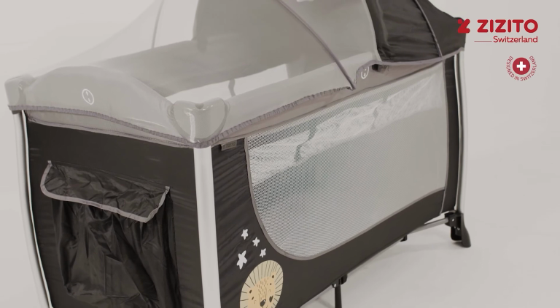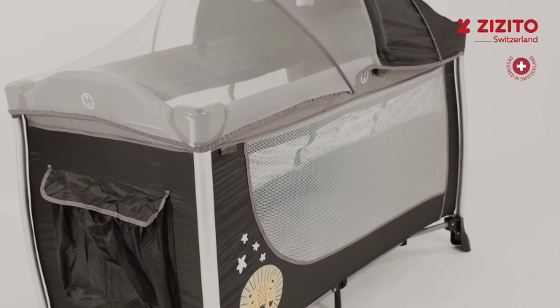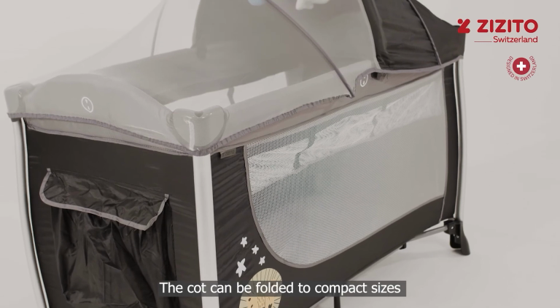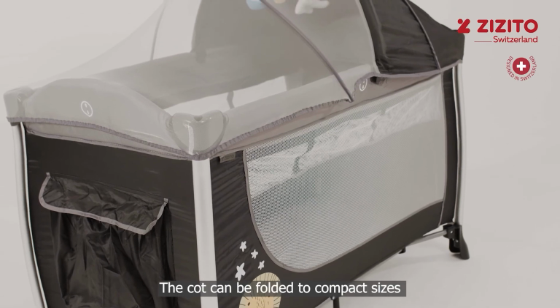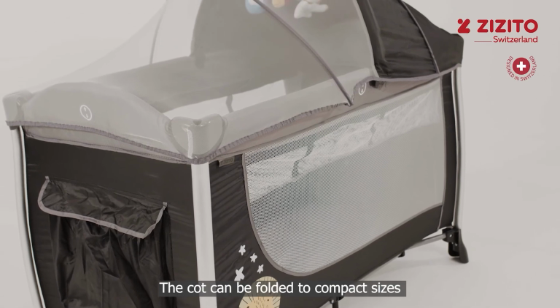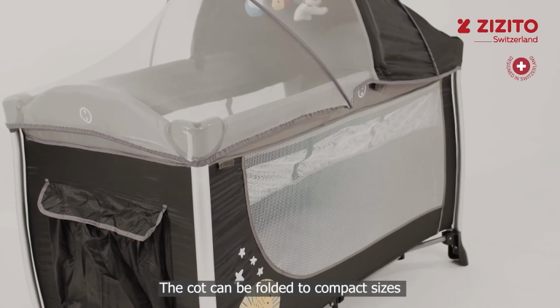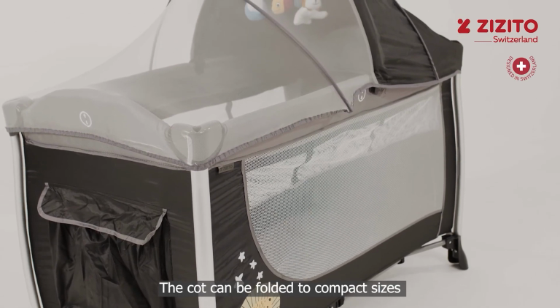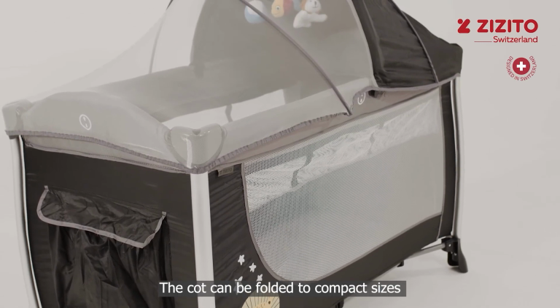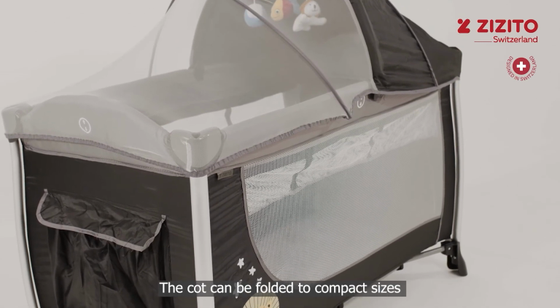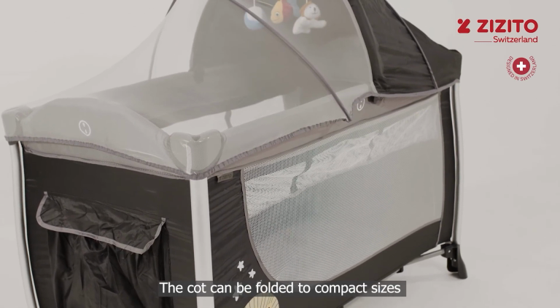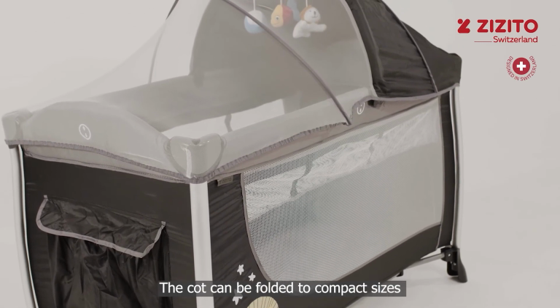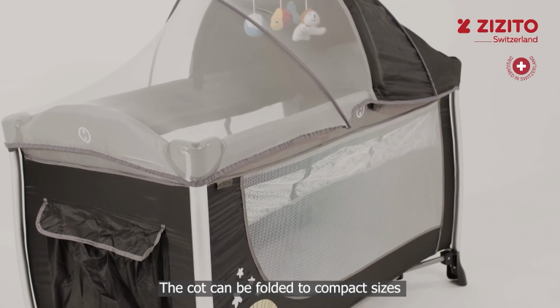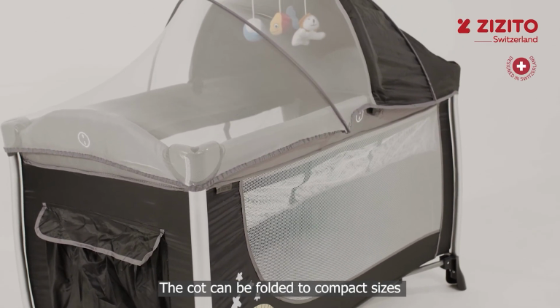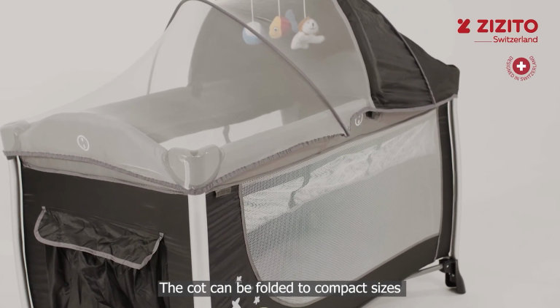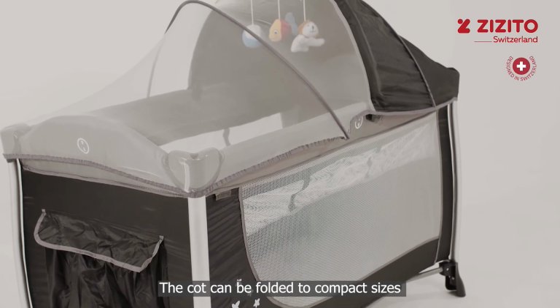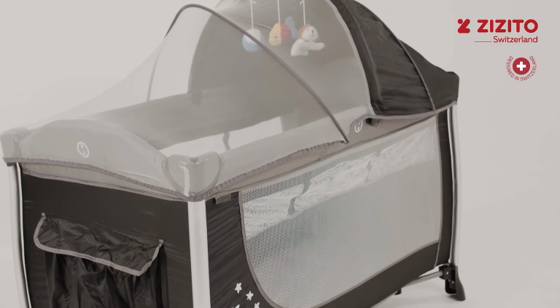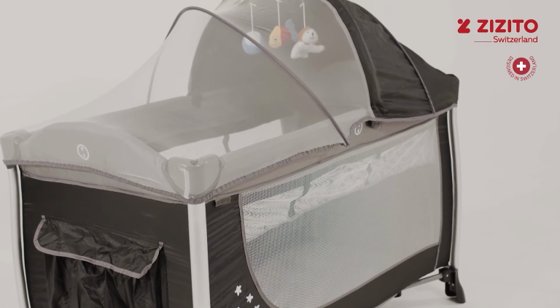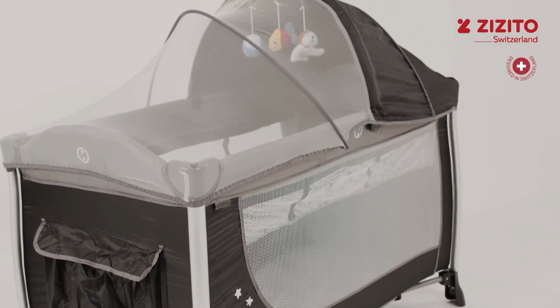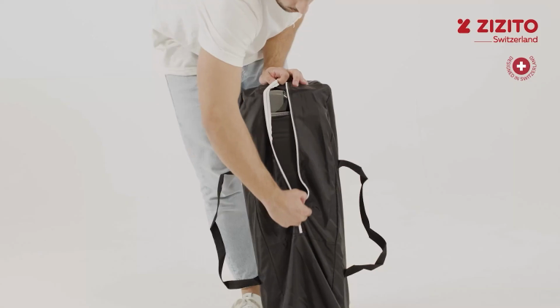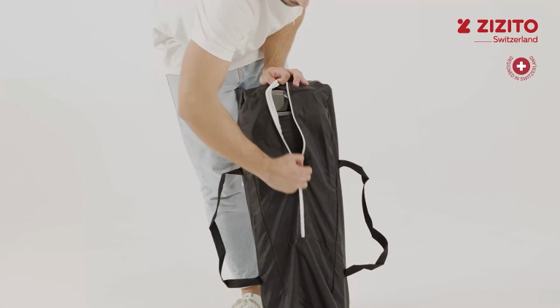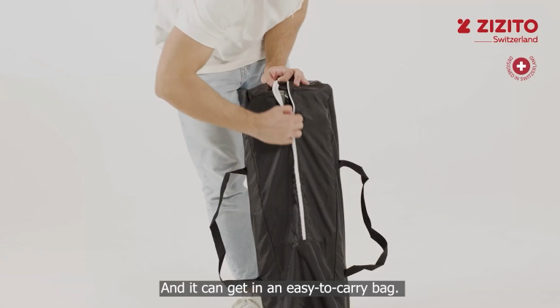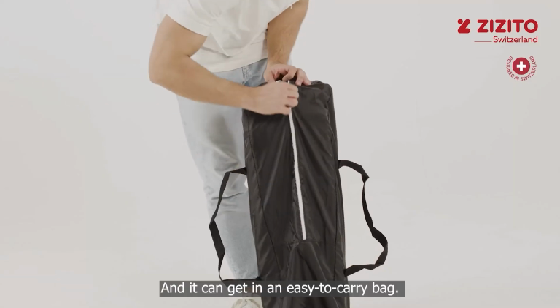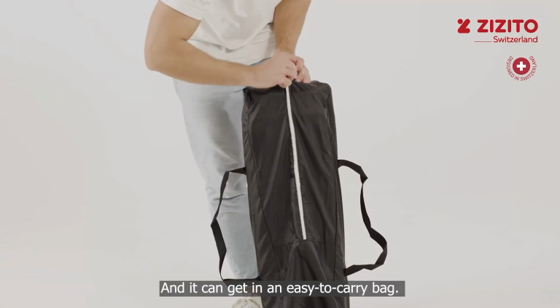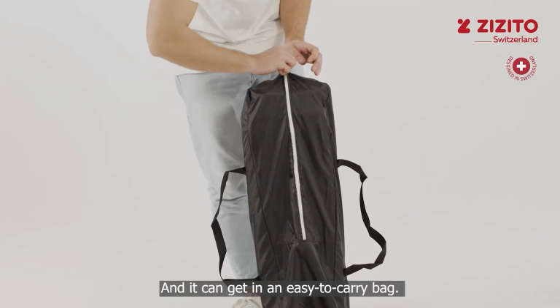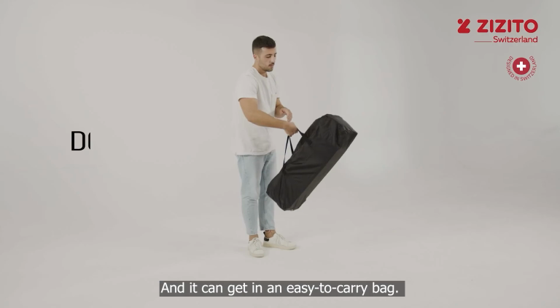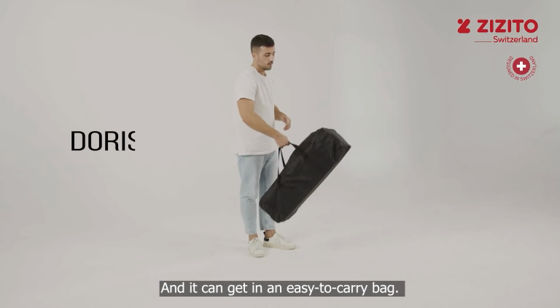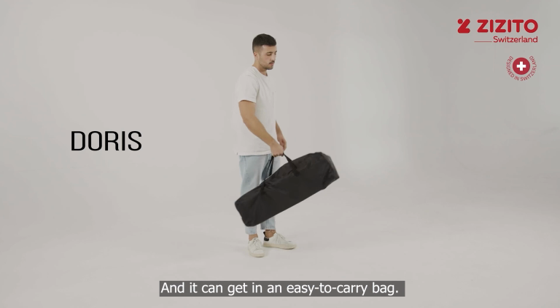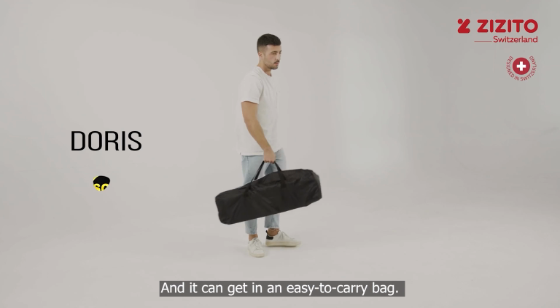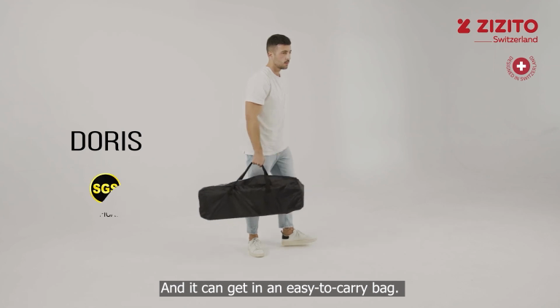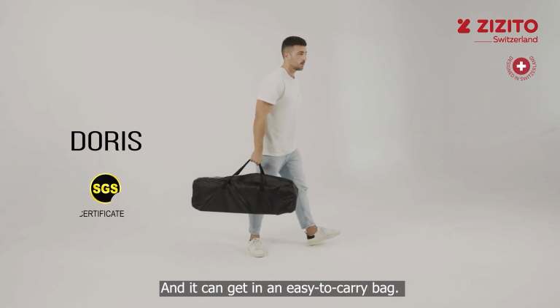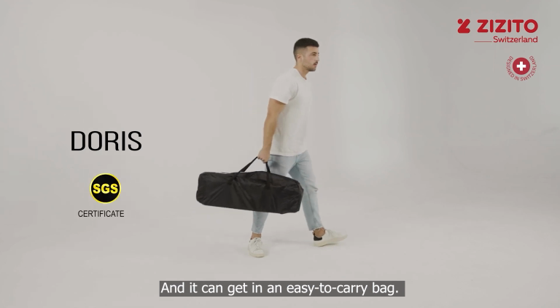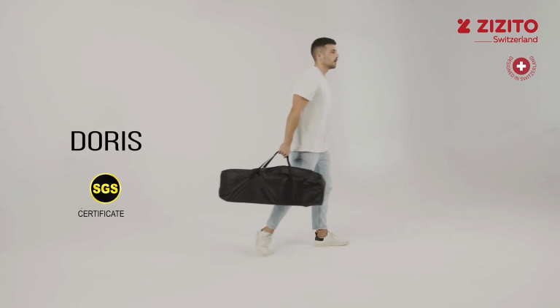The cot can be folded to compact sizes and it can get into an easy-to-carry bag.